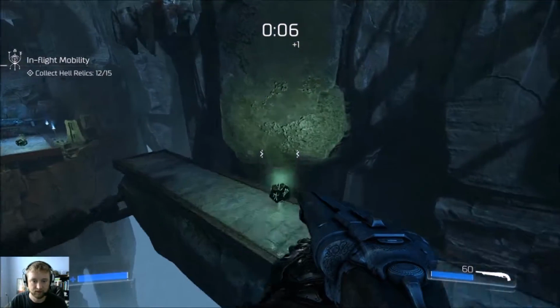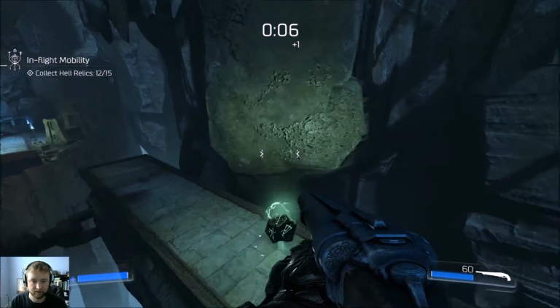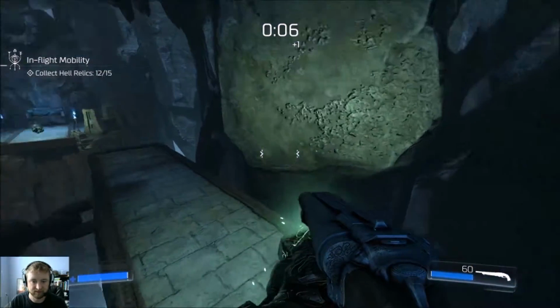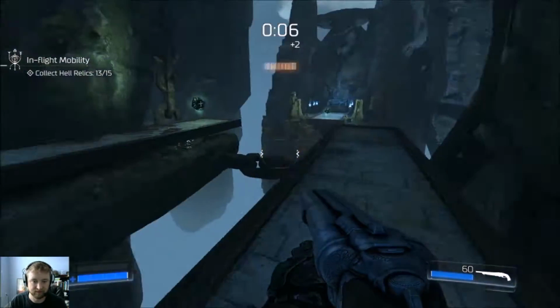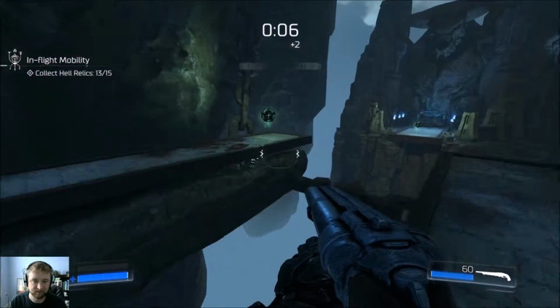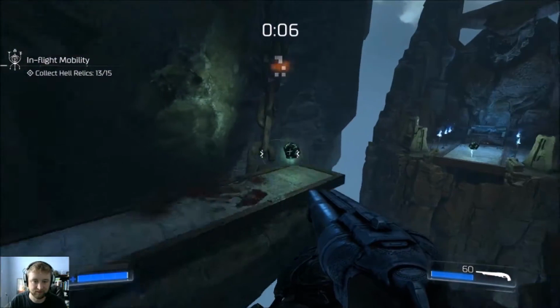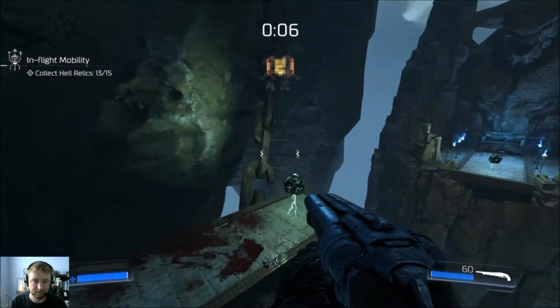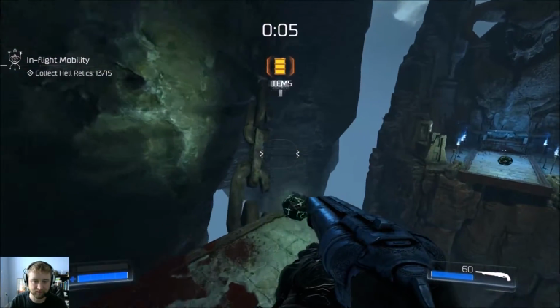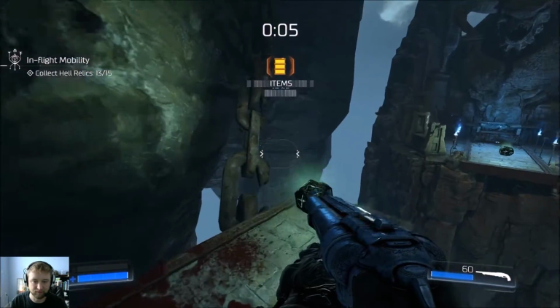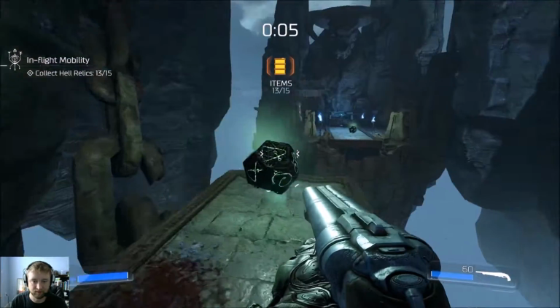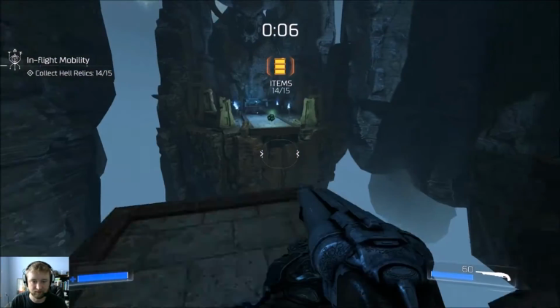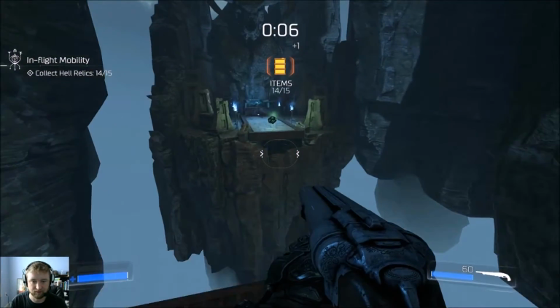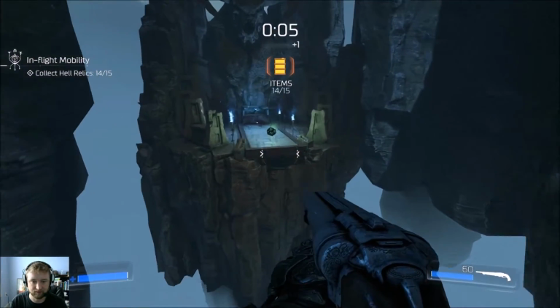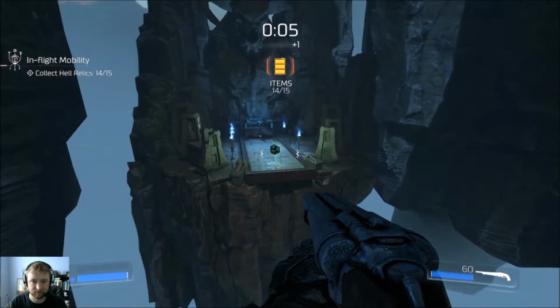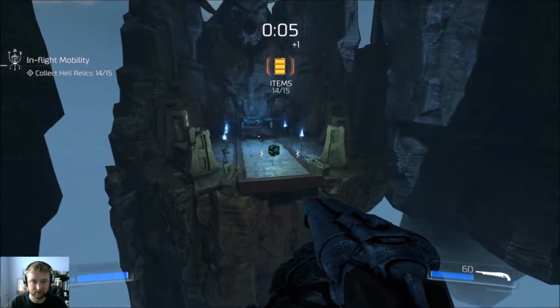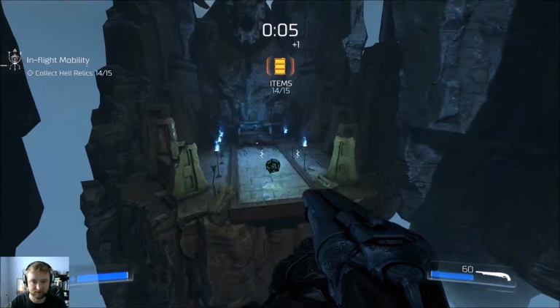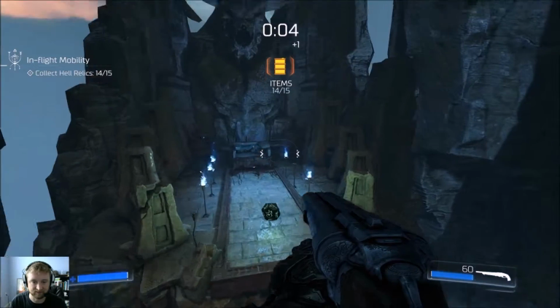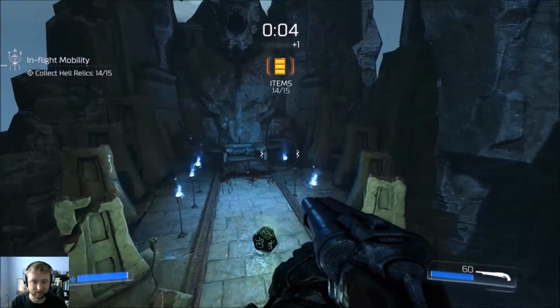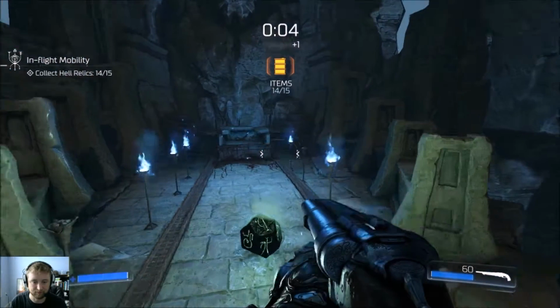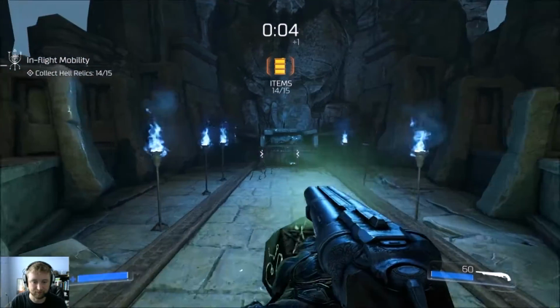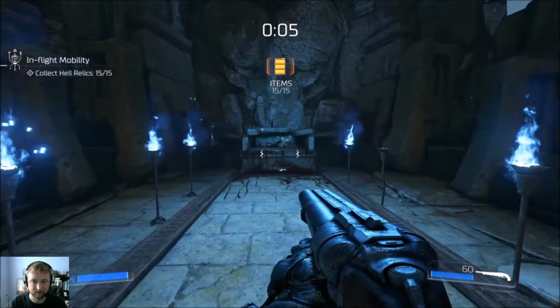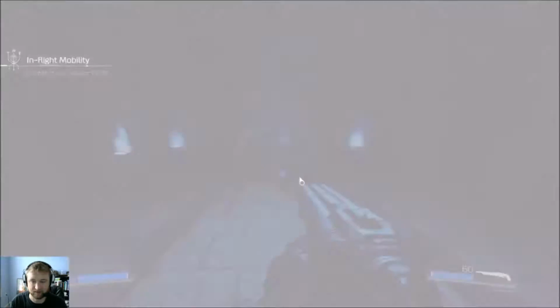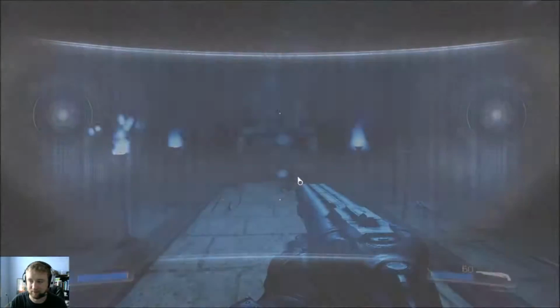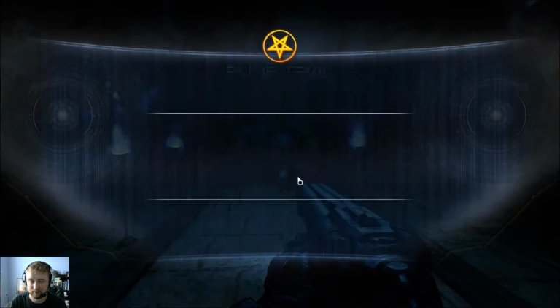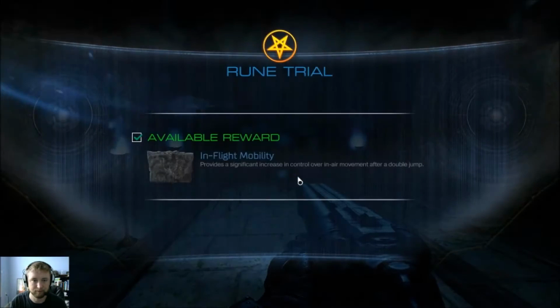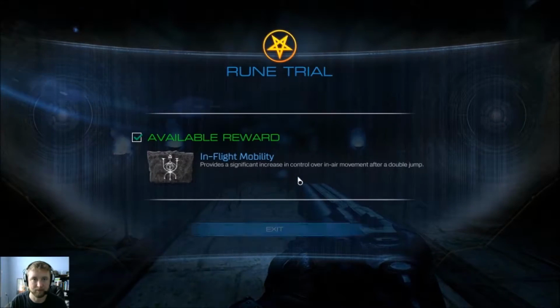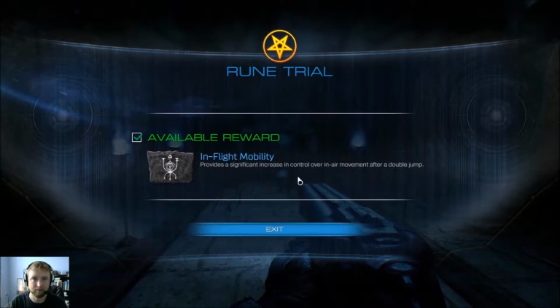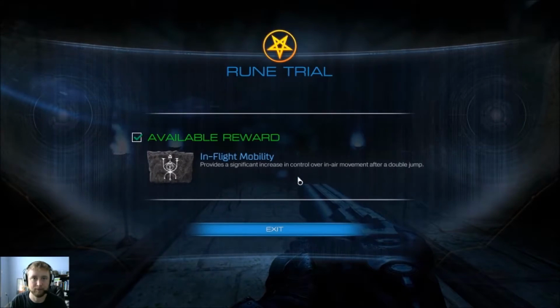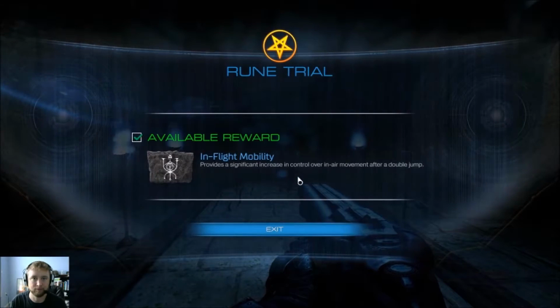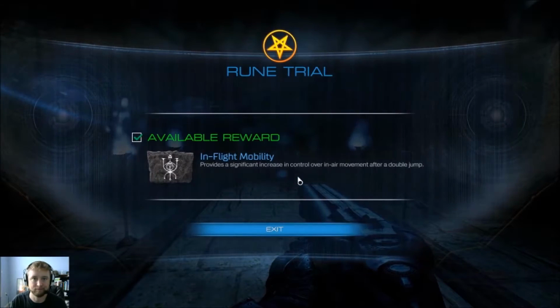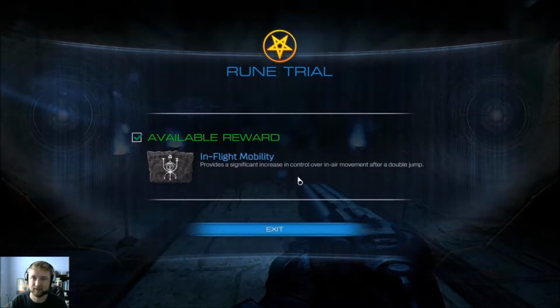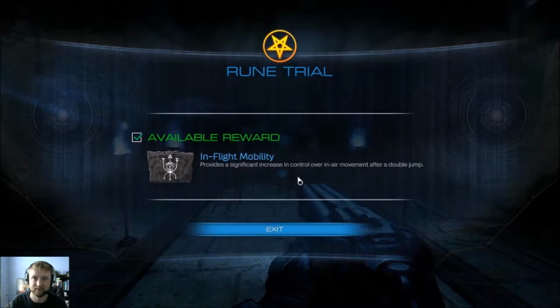Otherwise it's pretty easy — jump back and forth, utilize your last second double jump at the end there, bada bing bada boom, that's it.